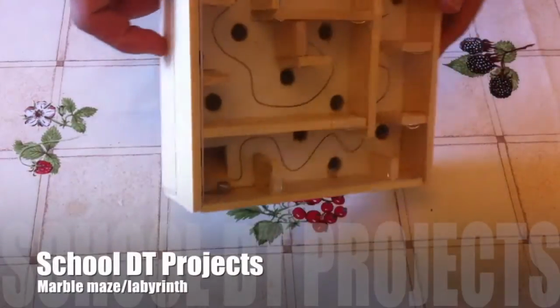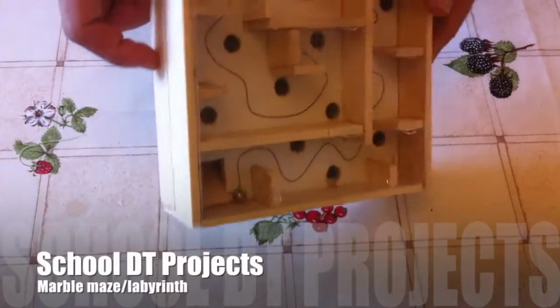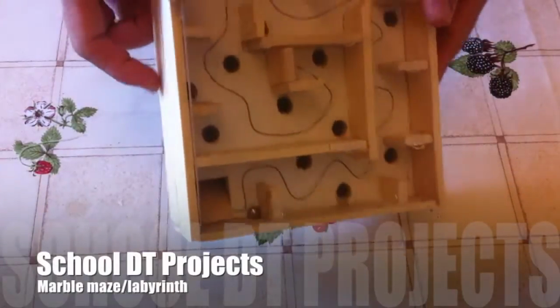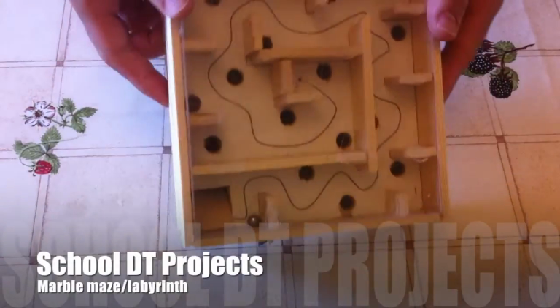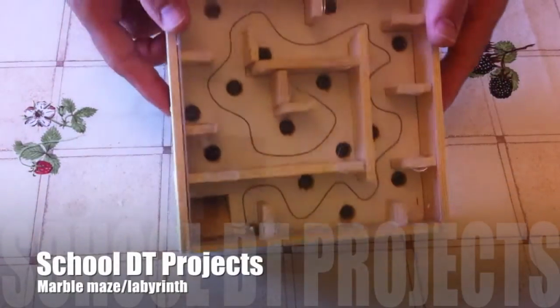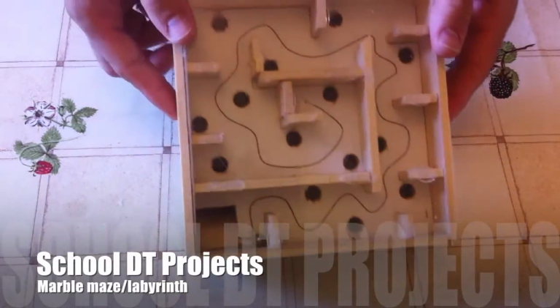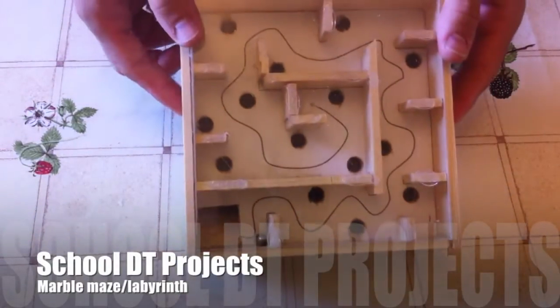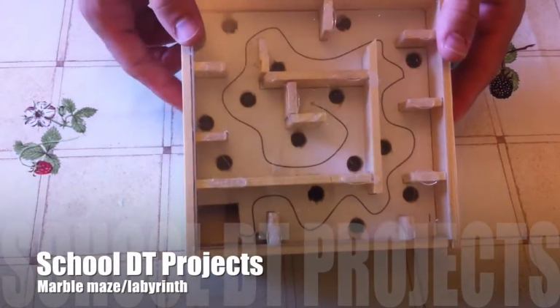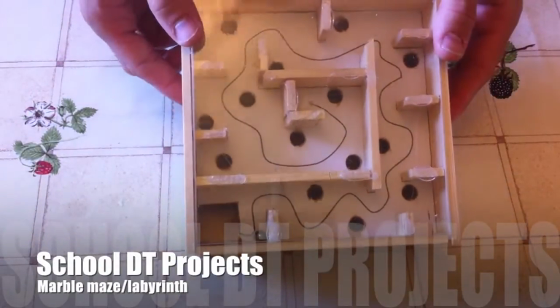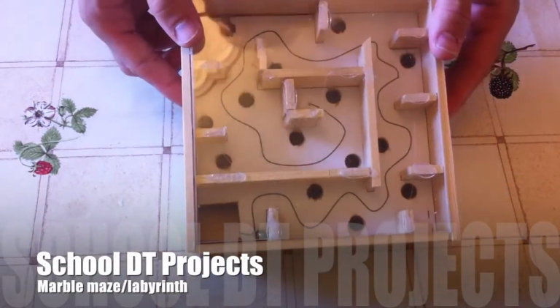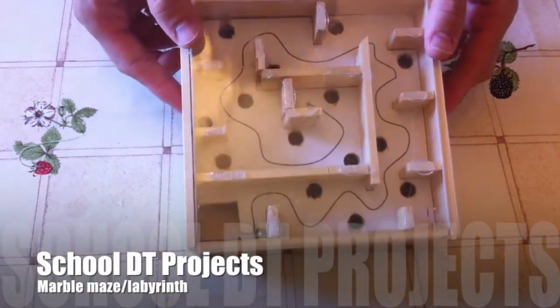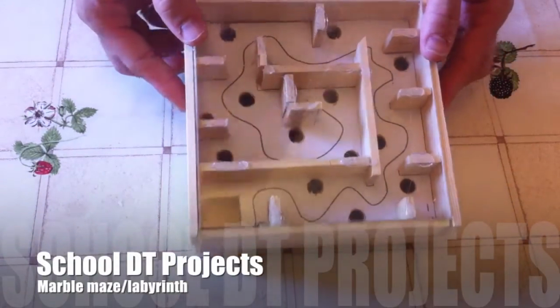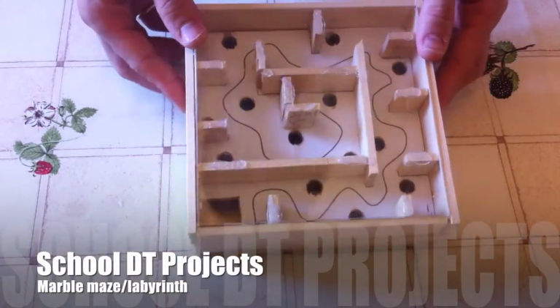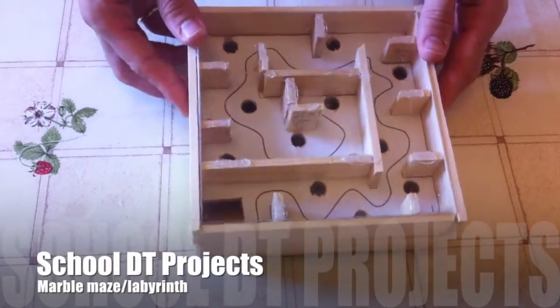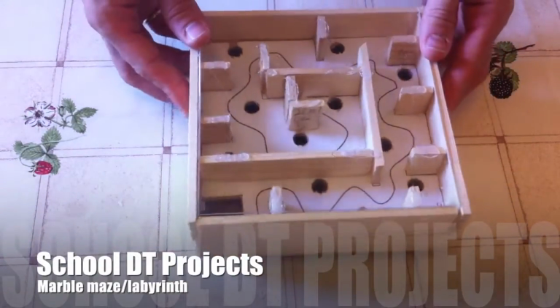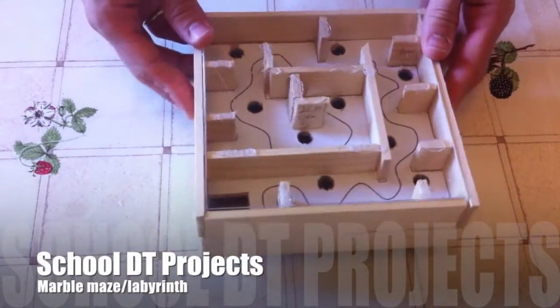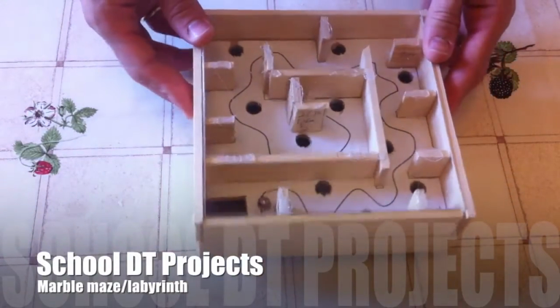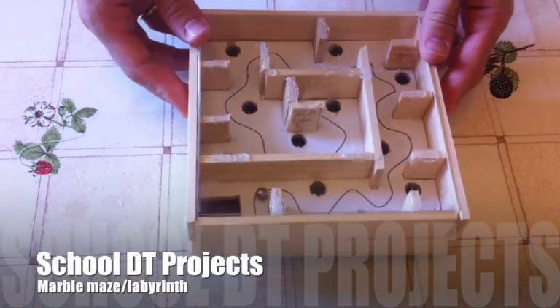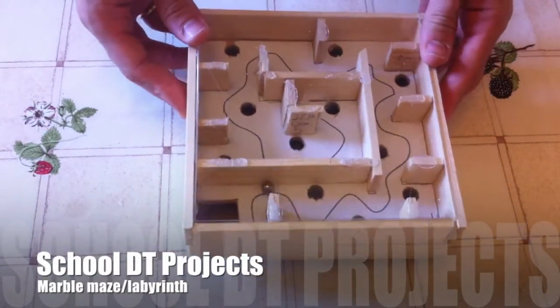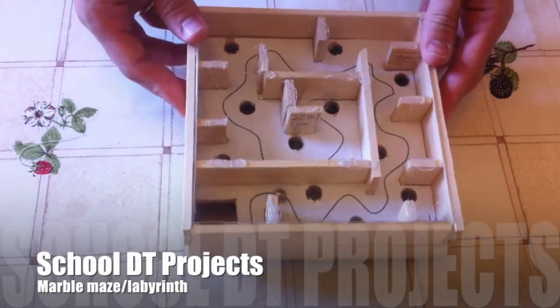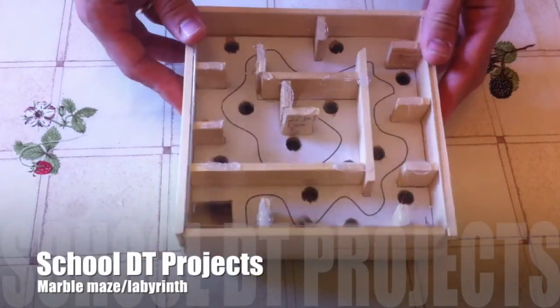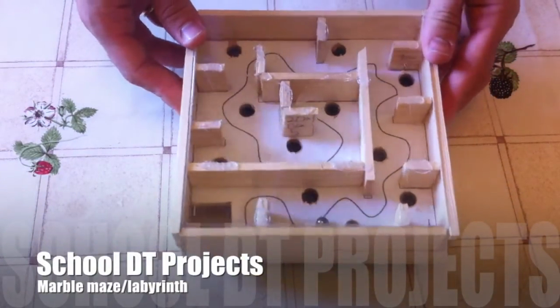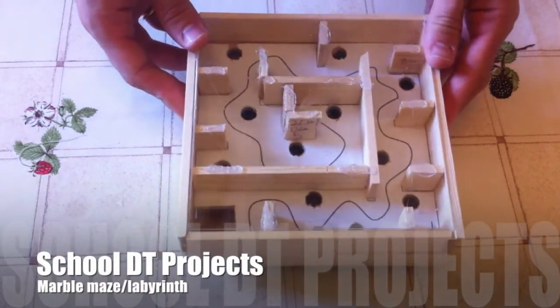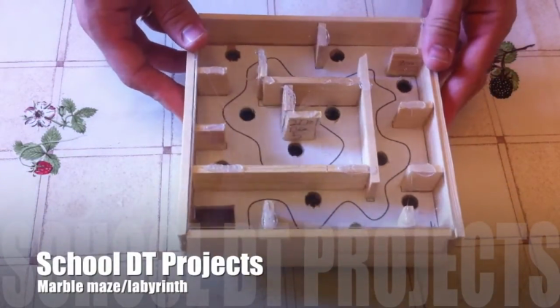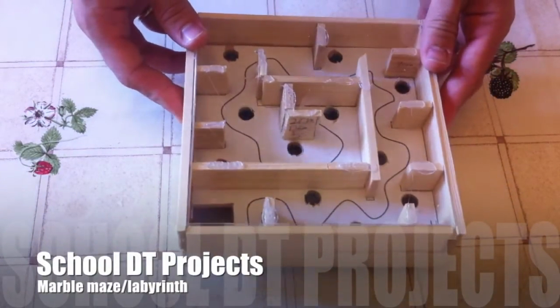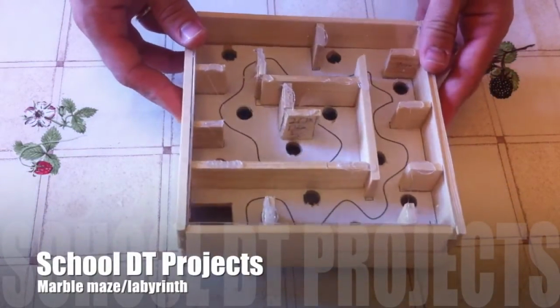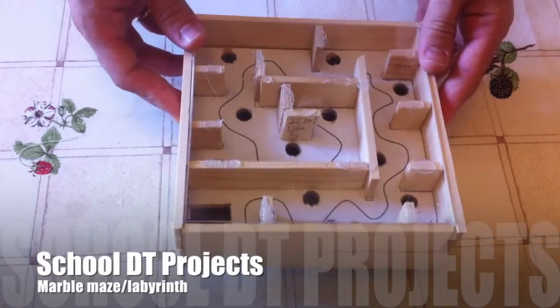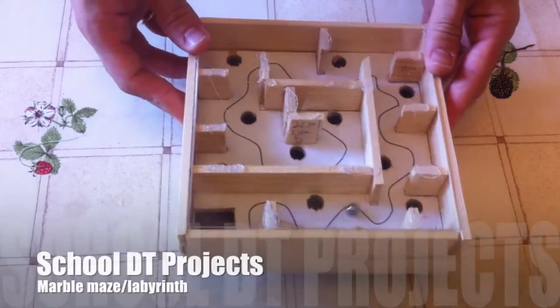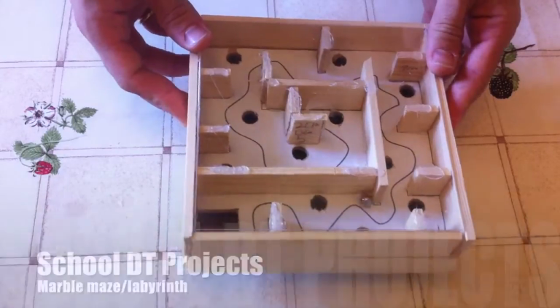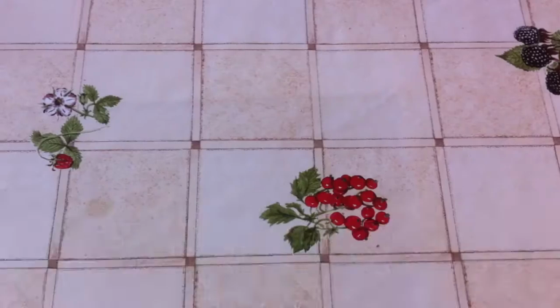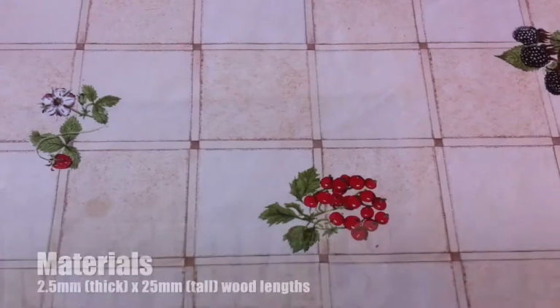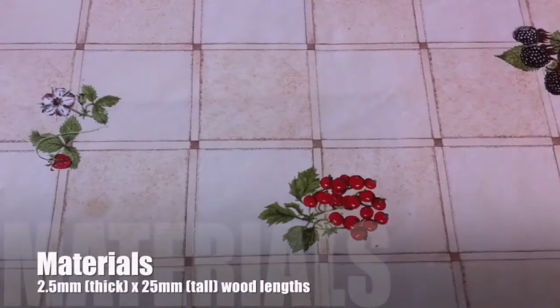In this video I'll teach you how to make a marble maze or marble labyrinth. I'll talk through materials, tools and techniques.